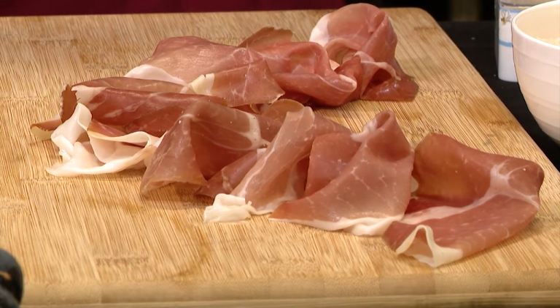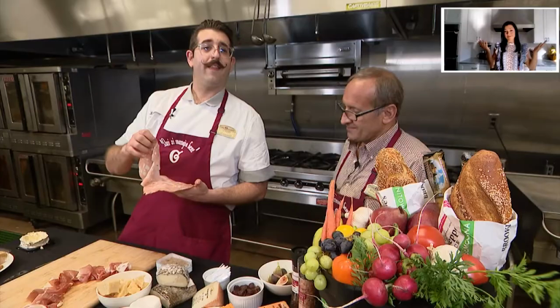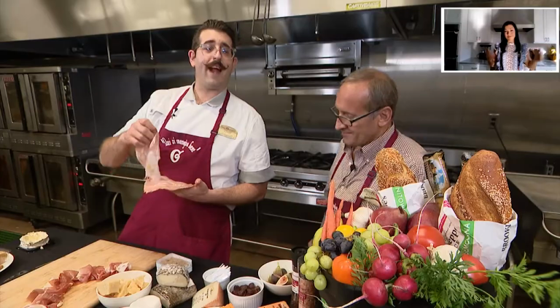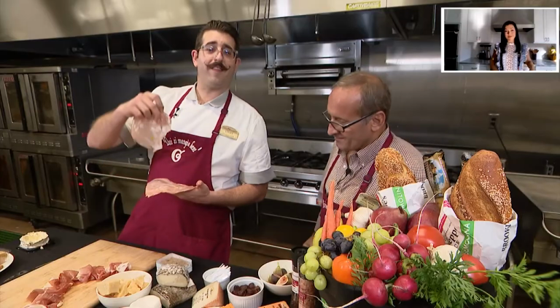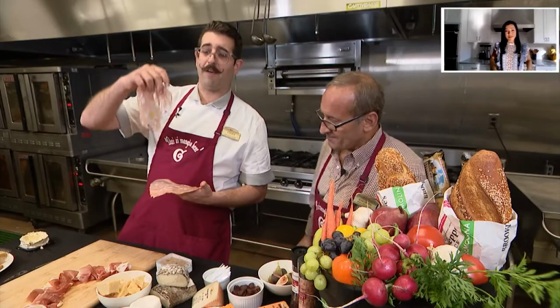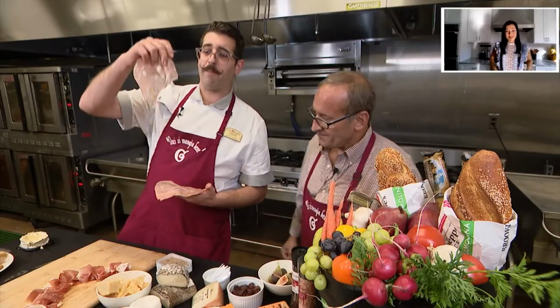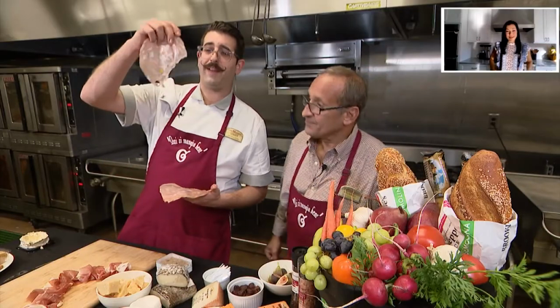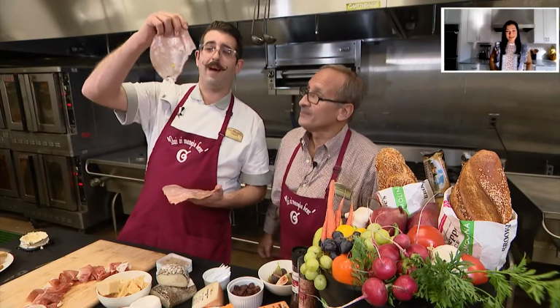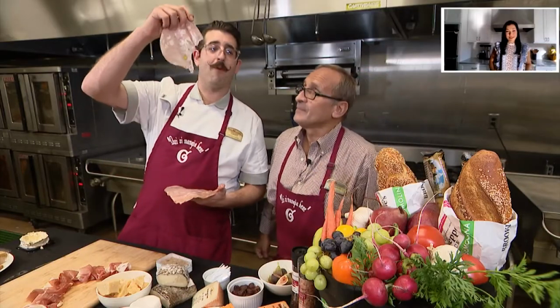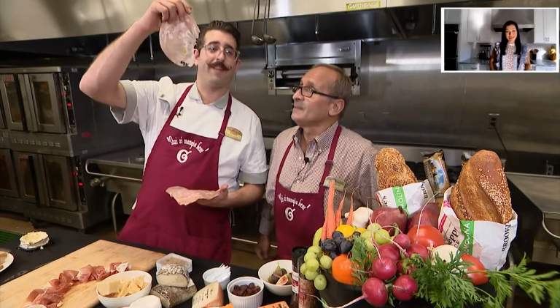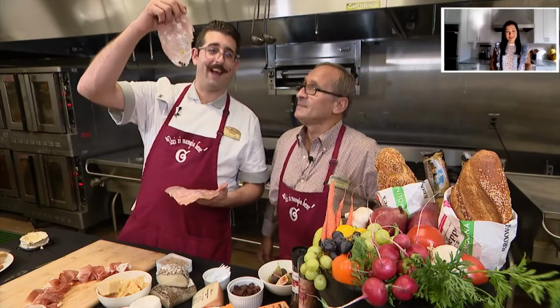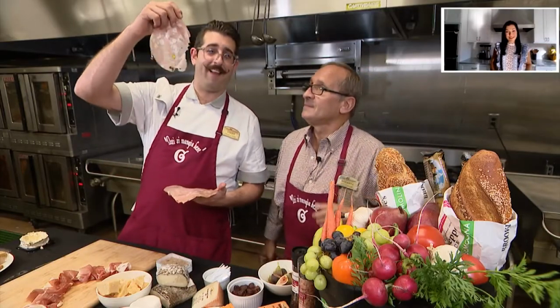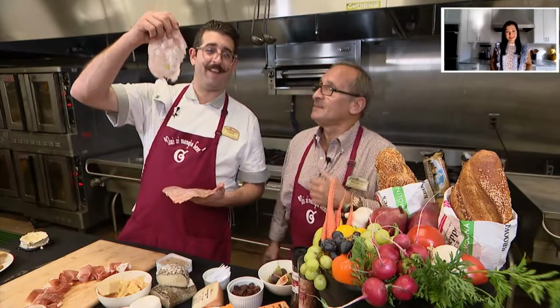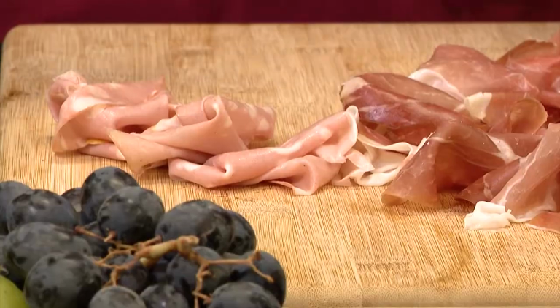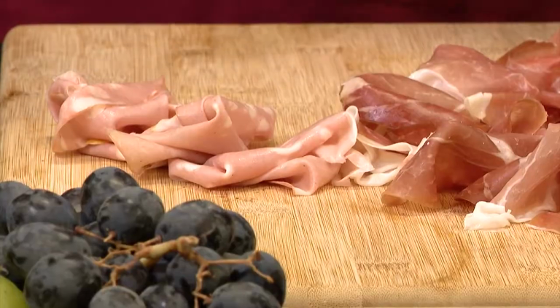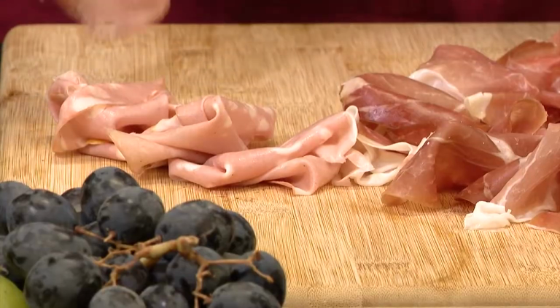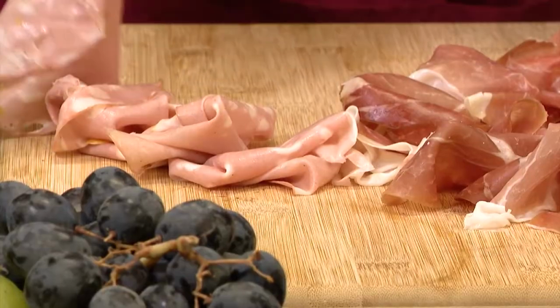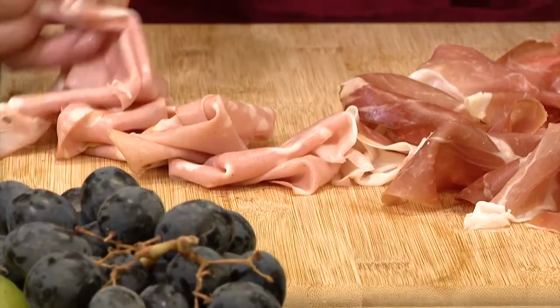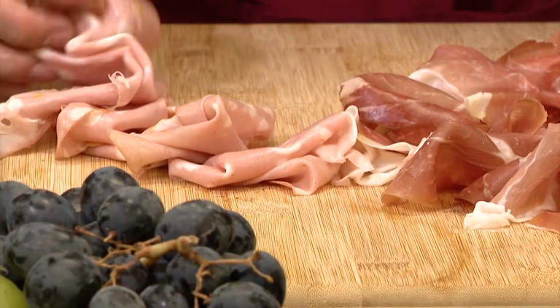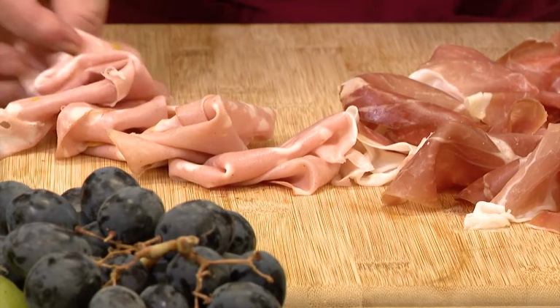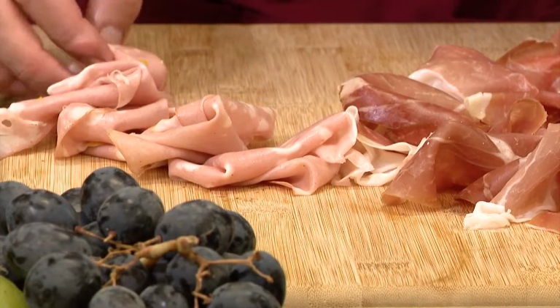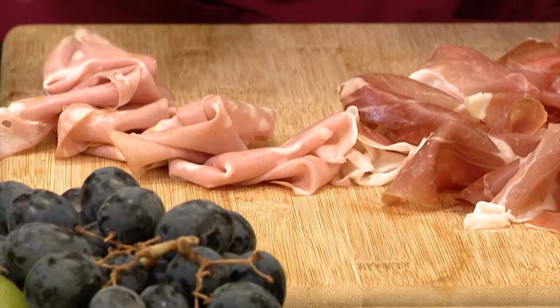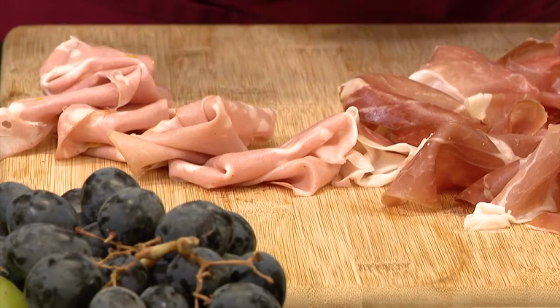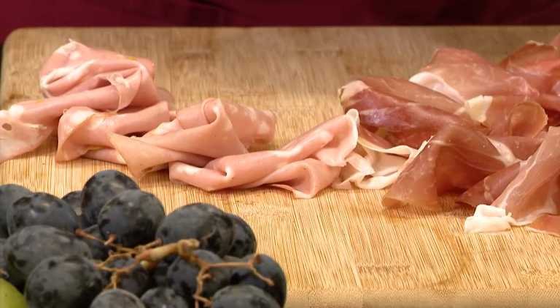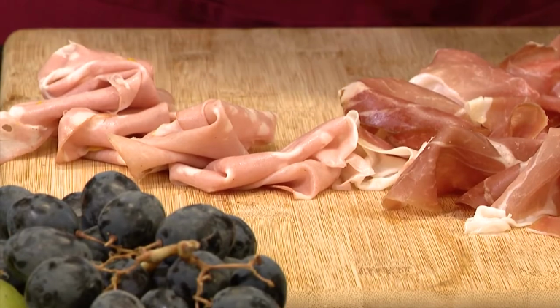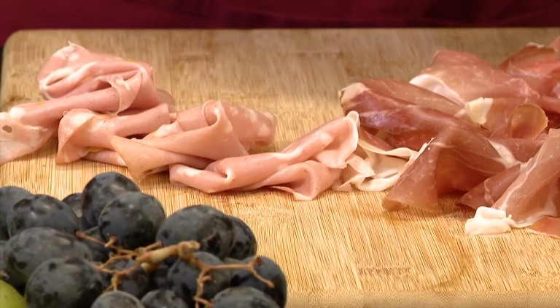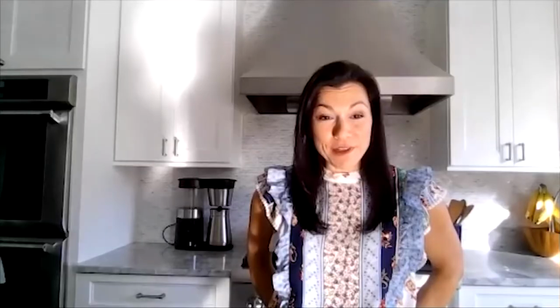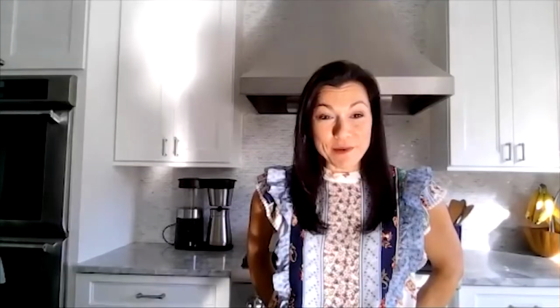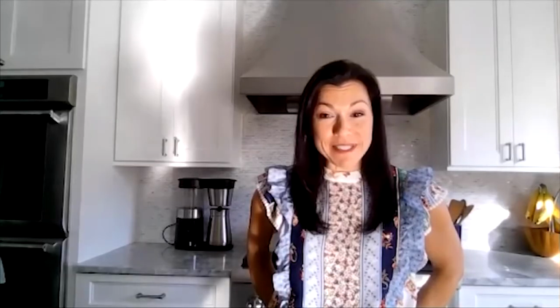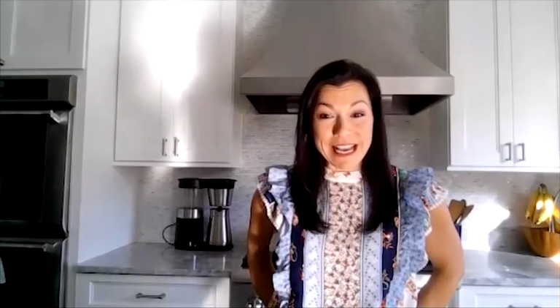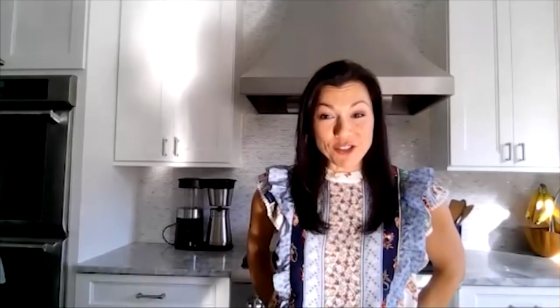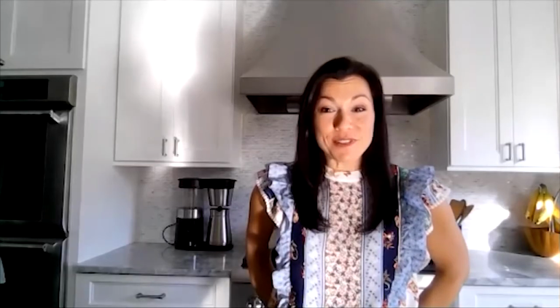Next, I'm gonna put down mortadella. Lily, you like mortadella? Italian bologna with pistachio?